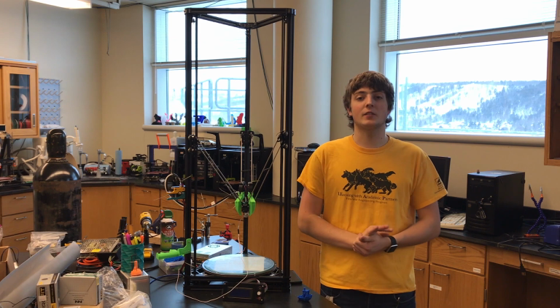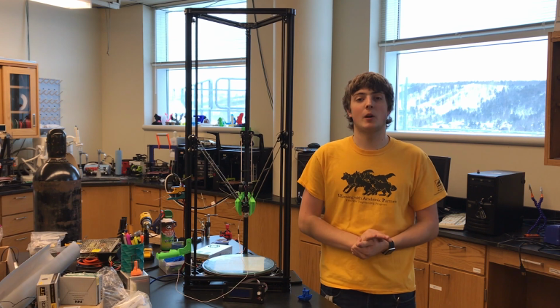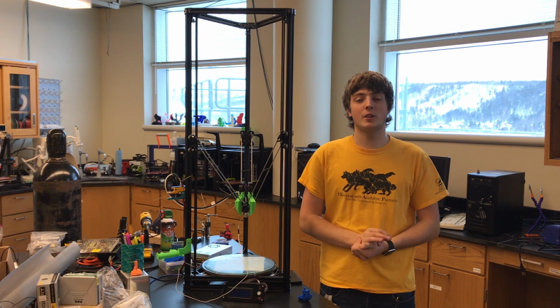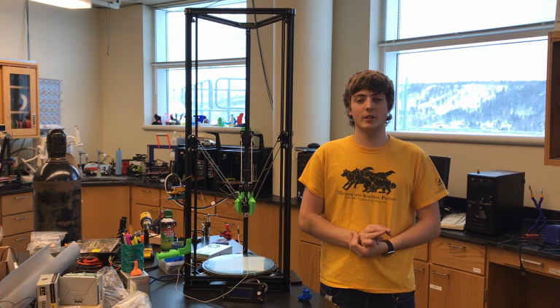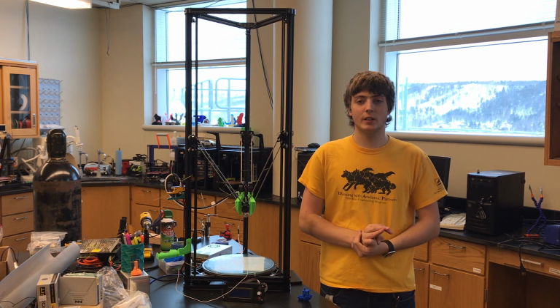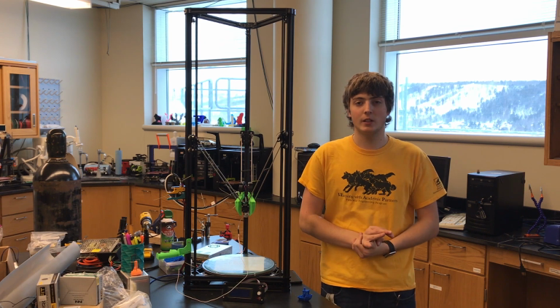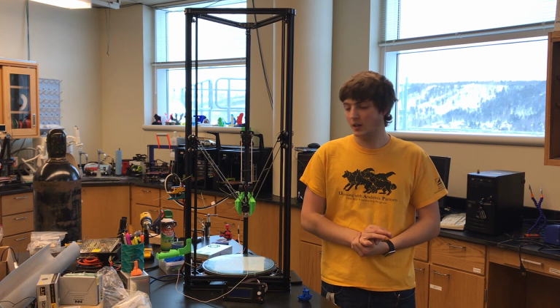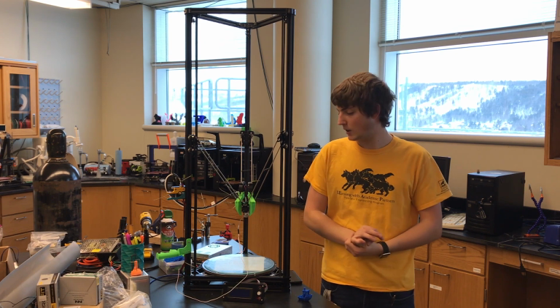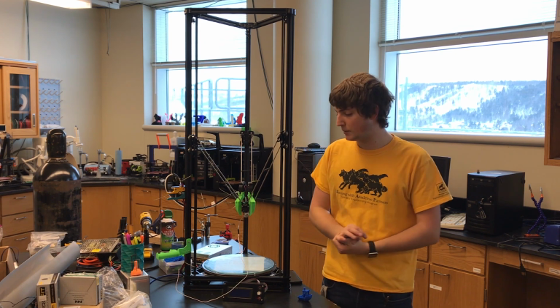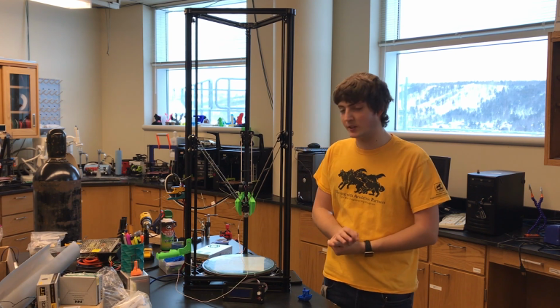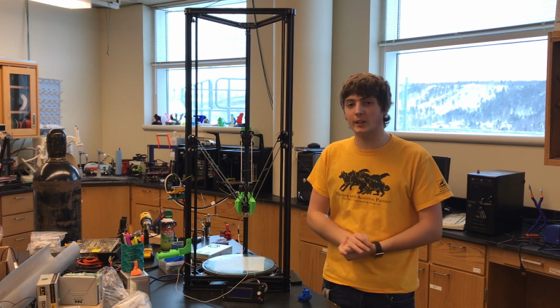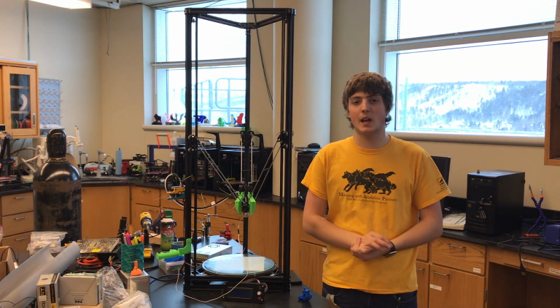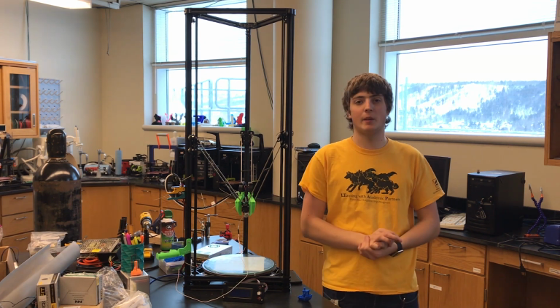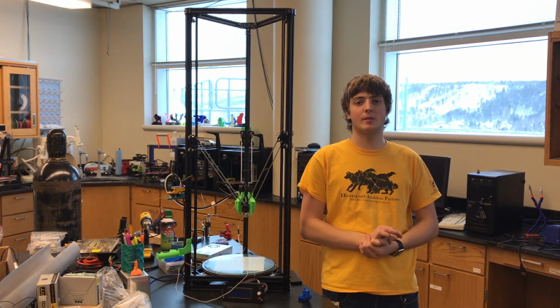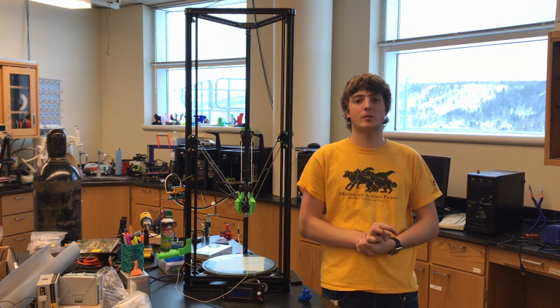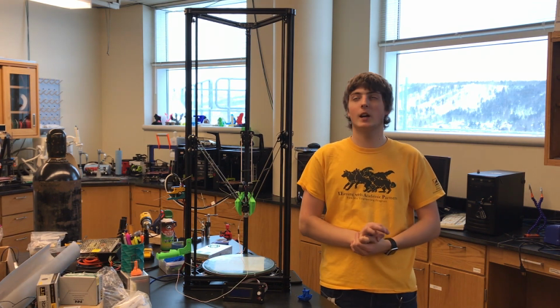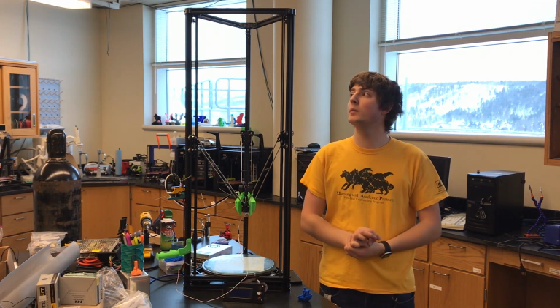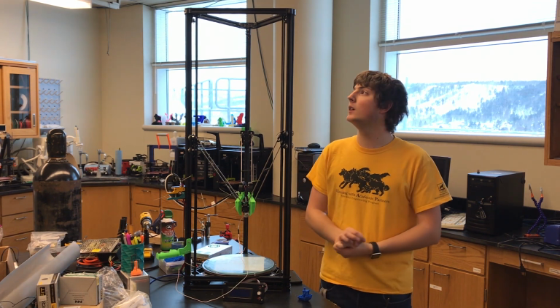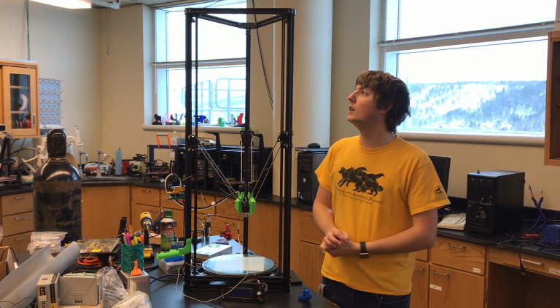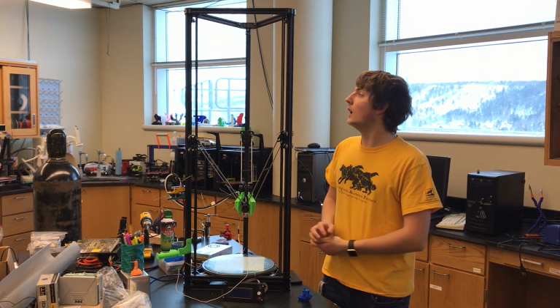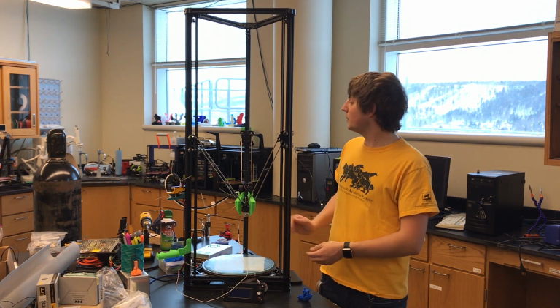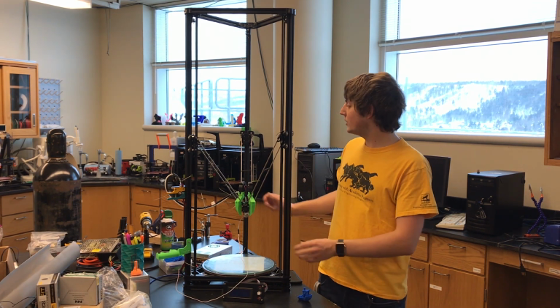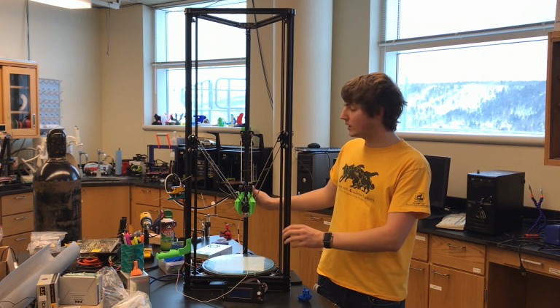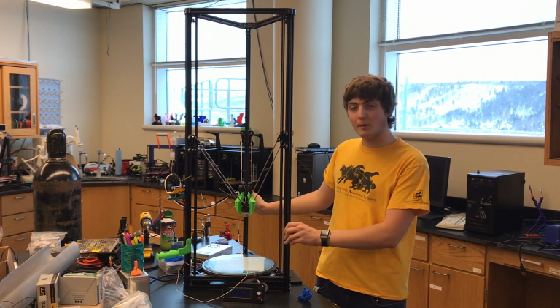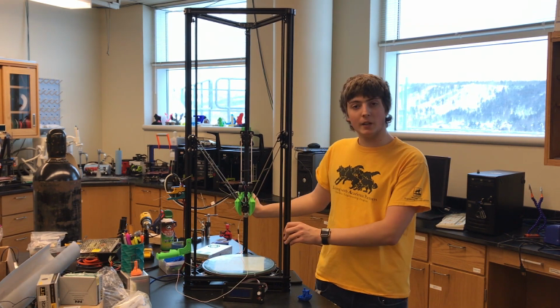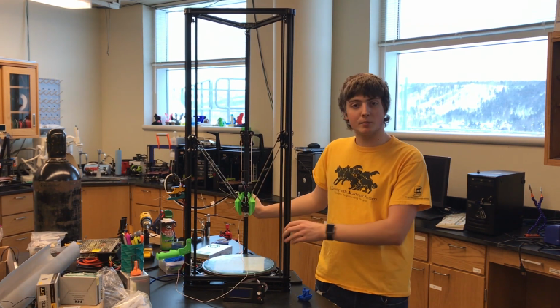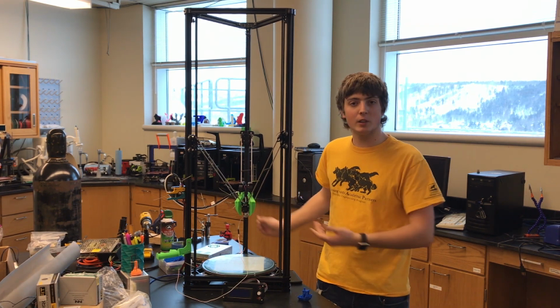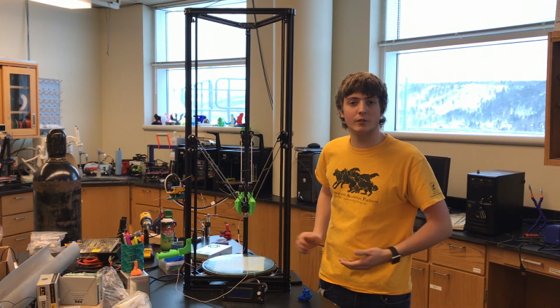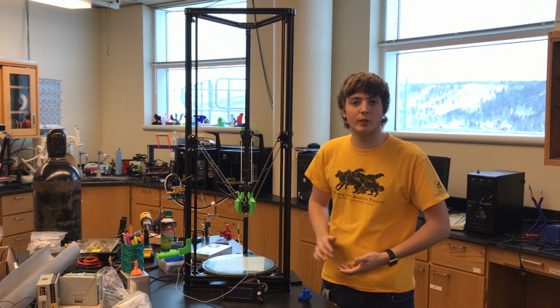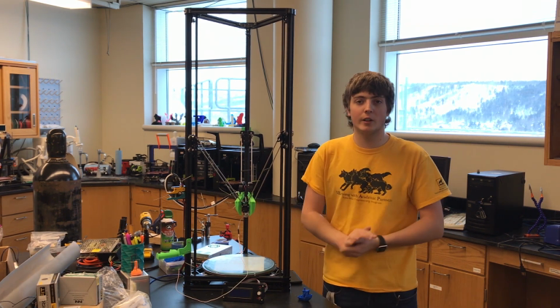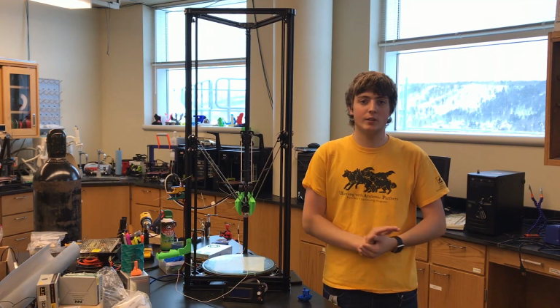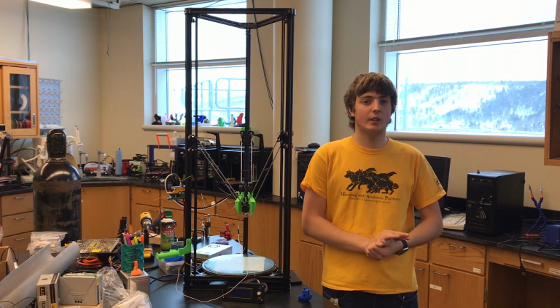Thanks for watching — please like, comment, and subscribe, and please look into buying this printer if you are interested.